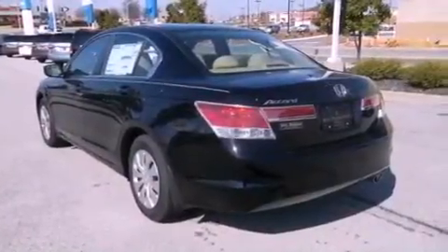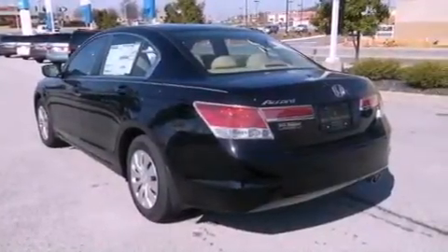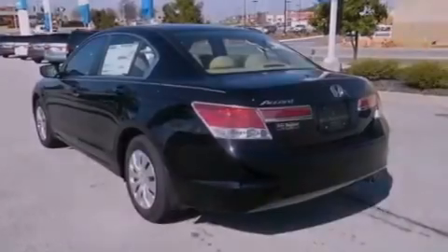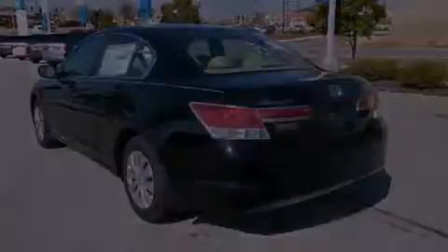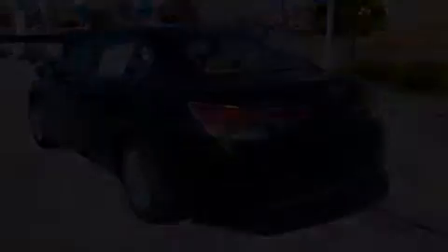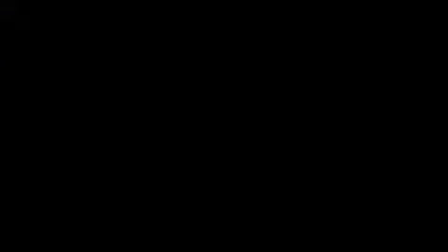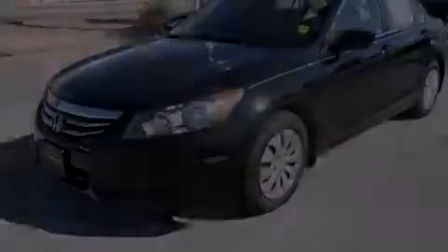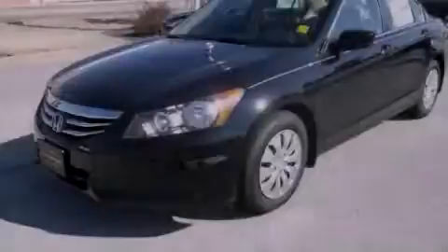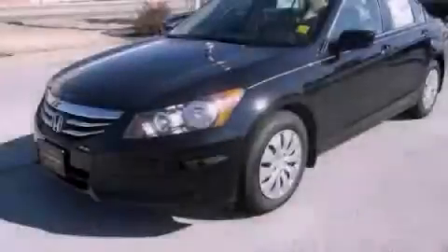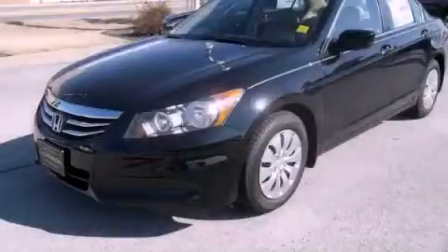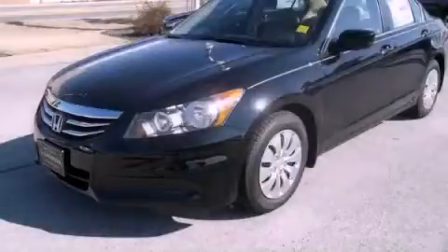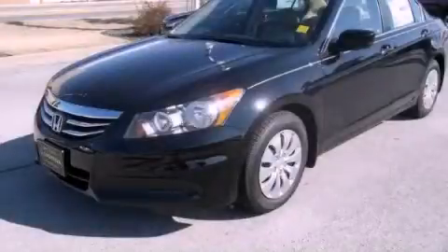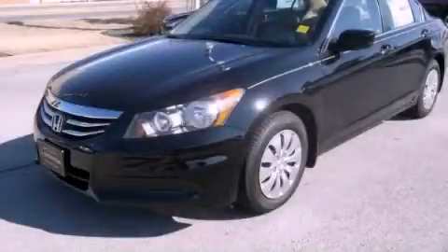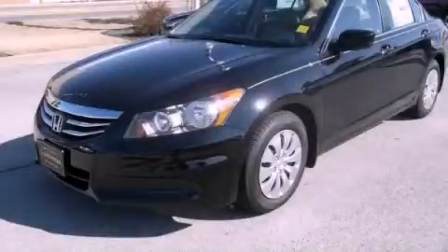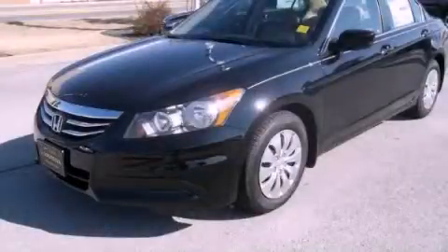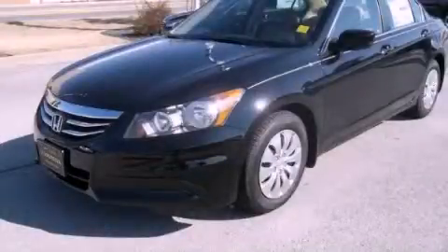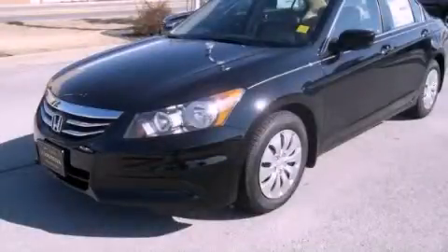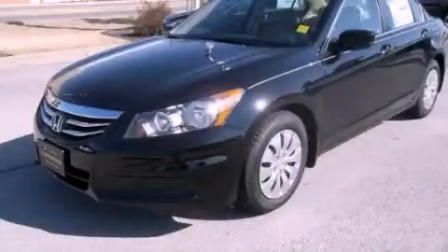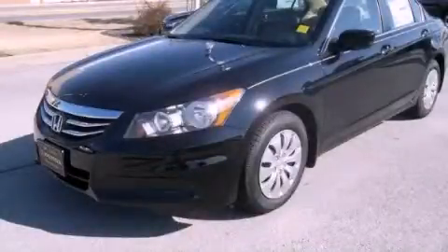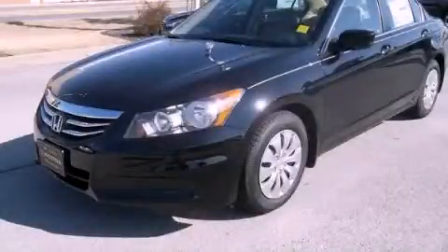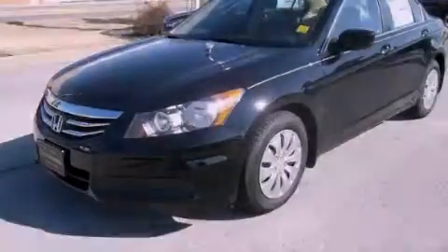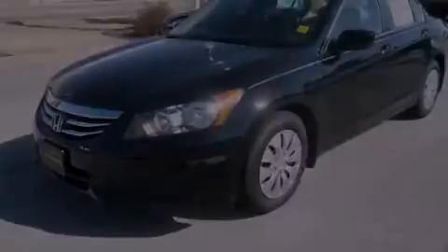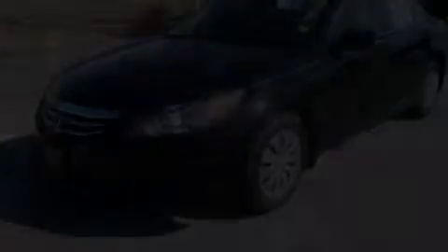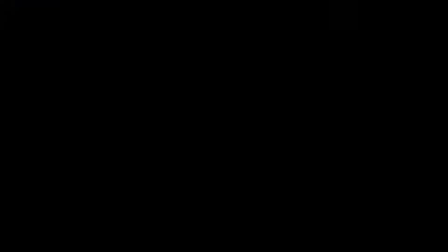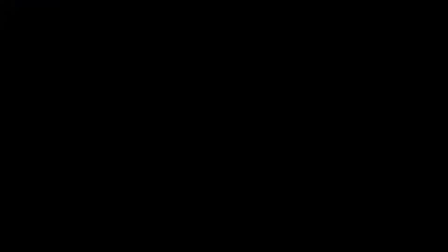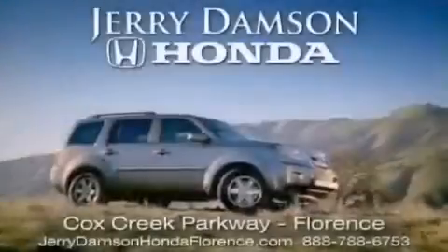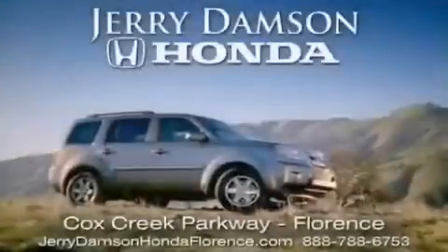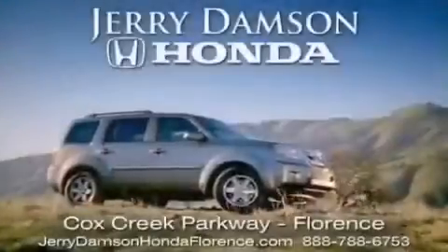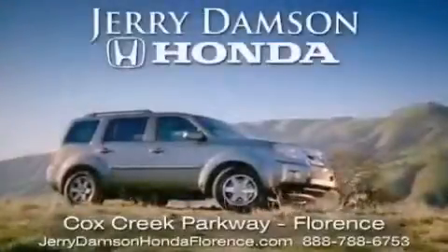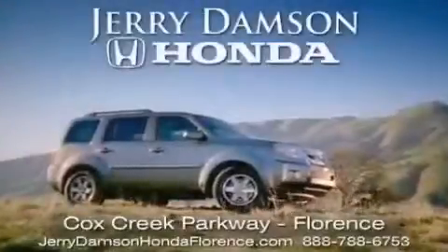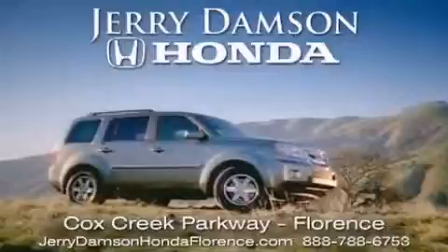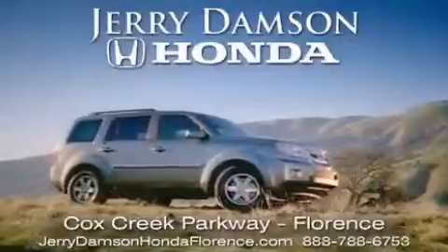Call or visit us right now and arrange your test drive today. Jerry Dampson Honda in Florence, Alabama.